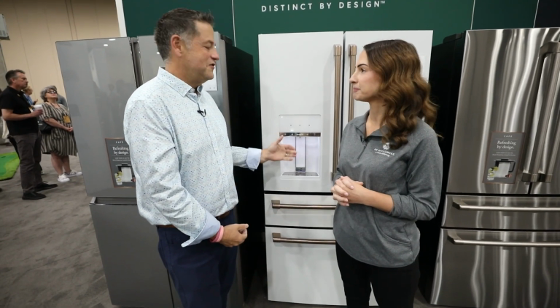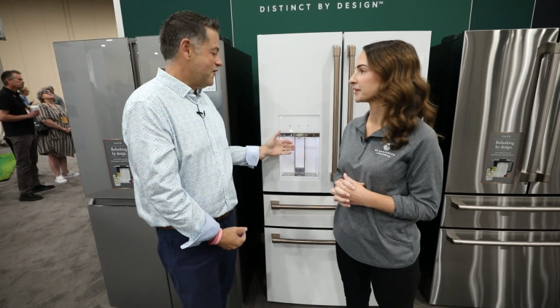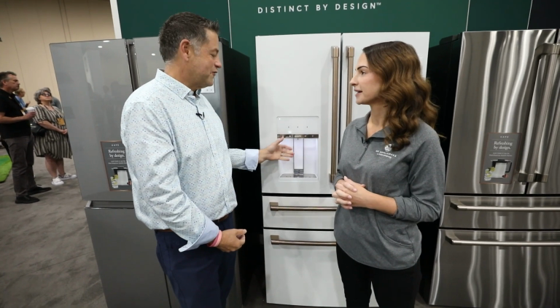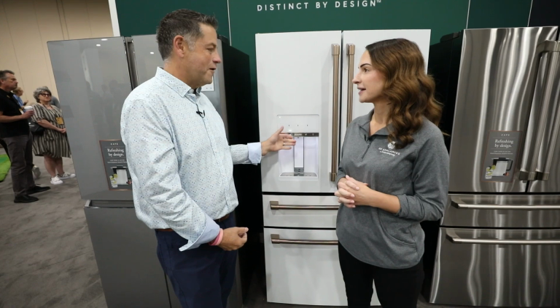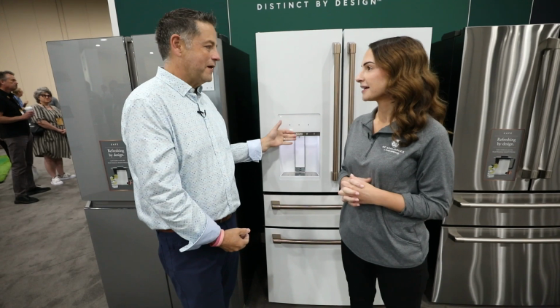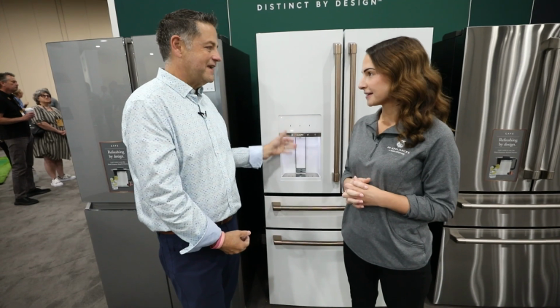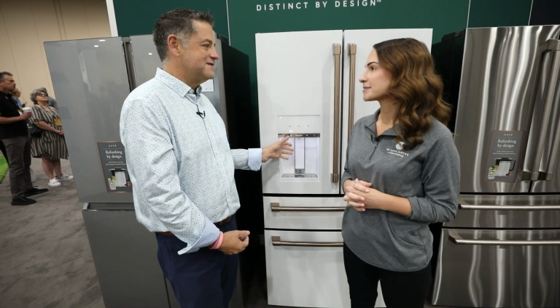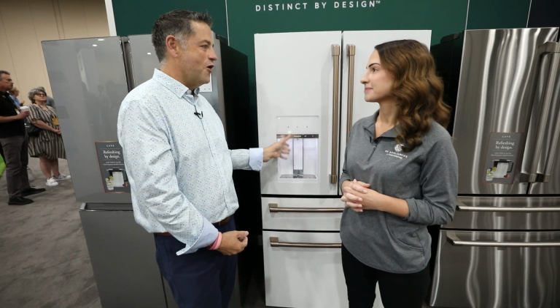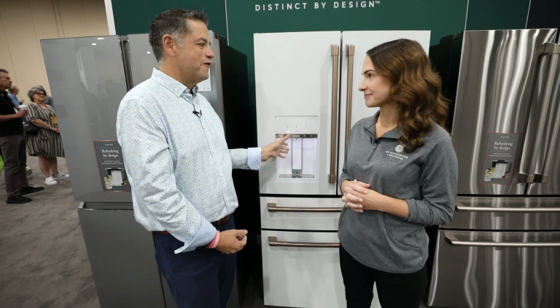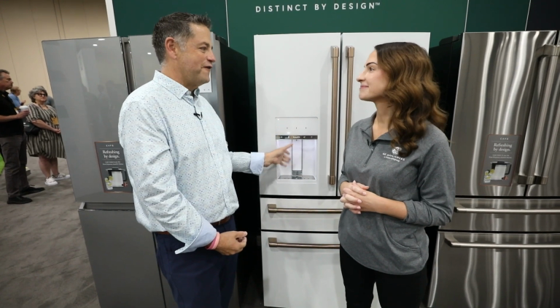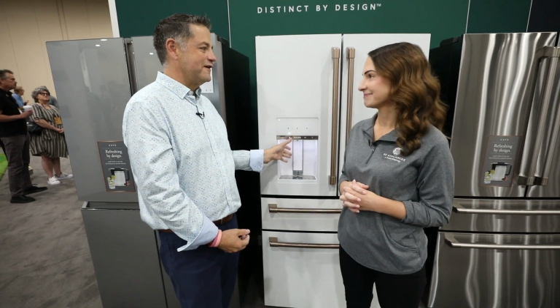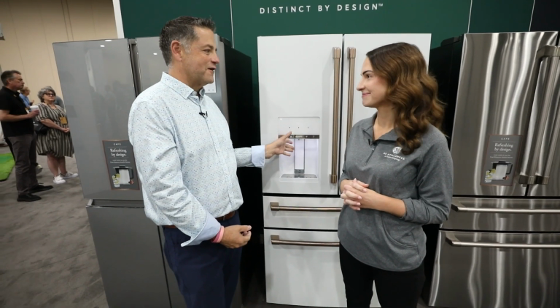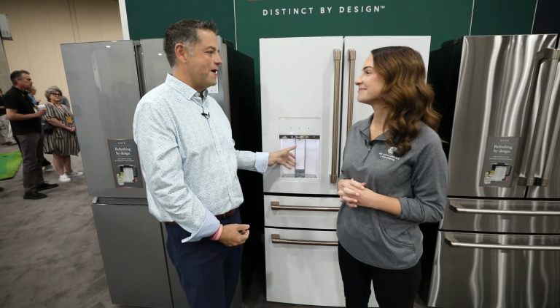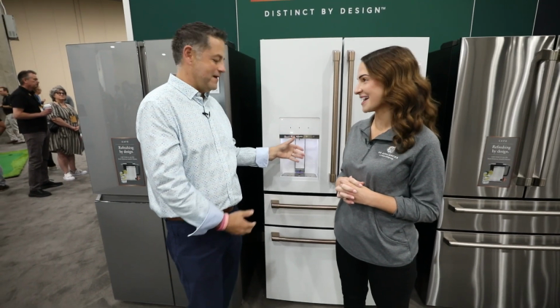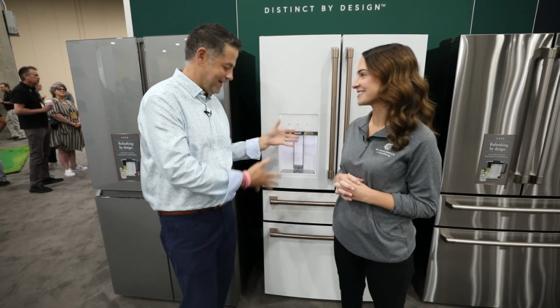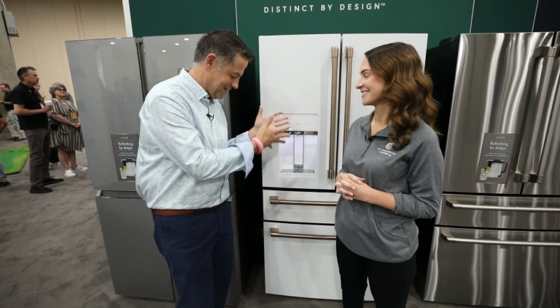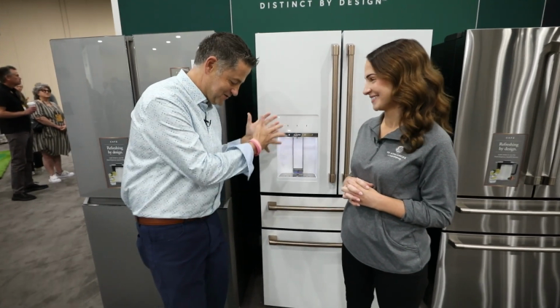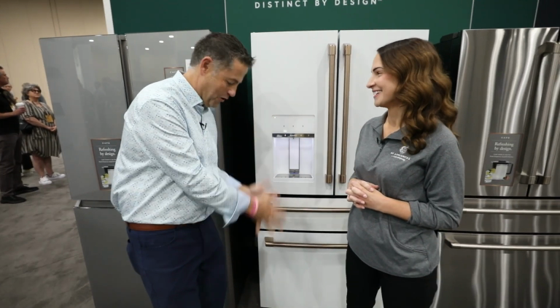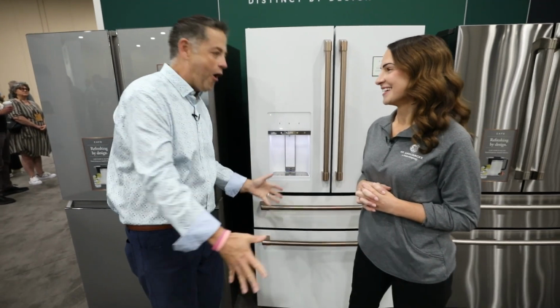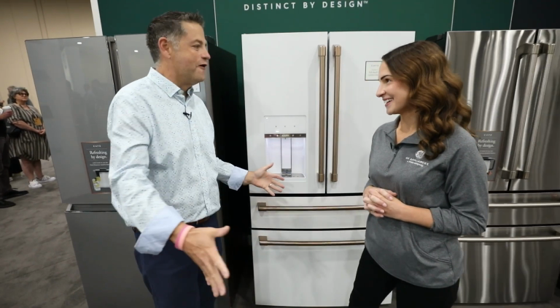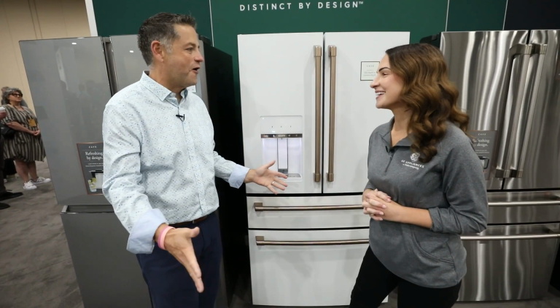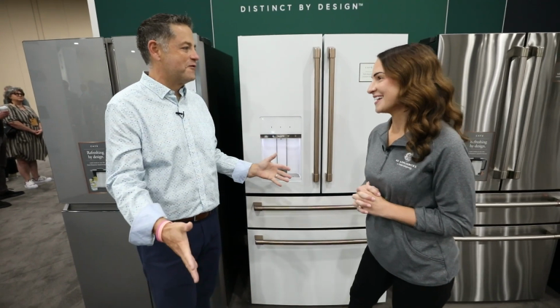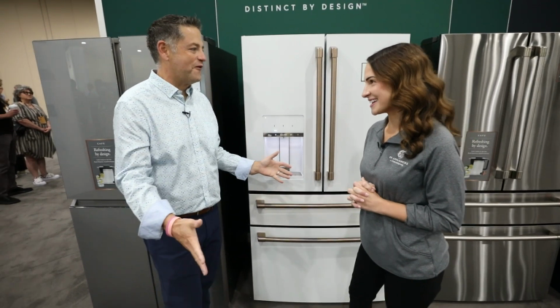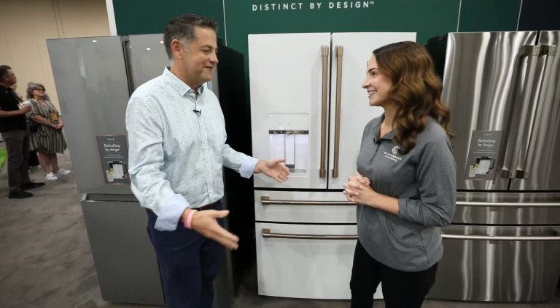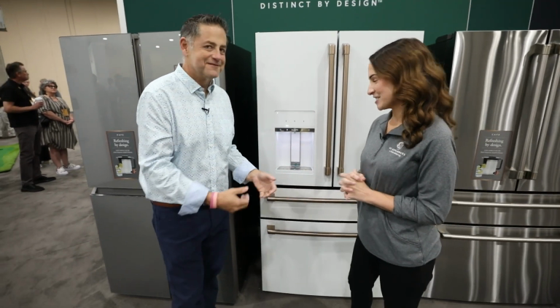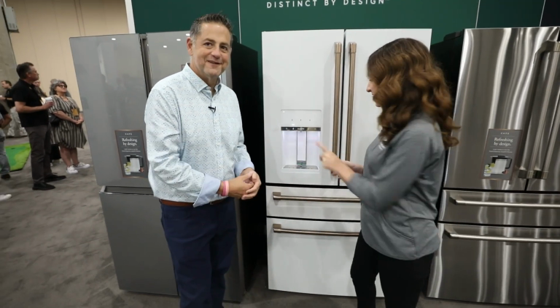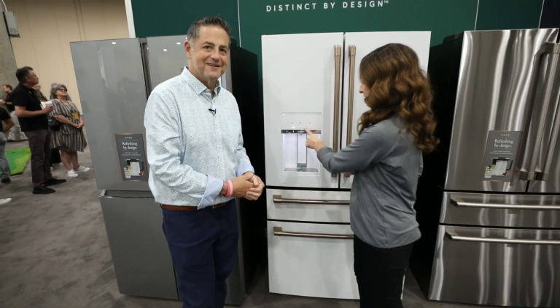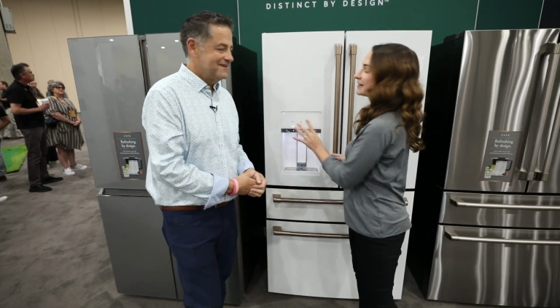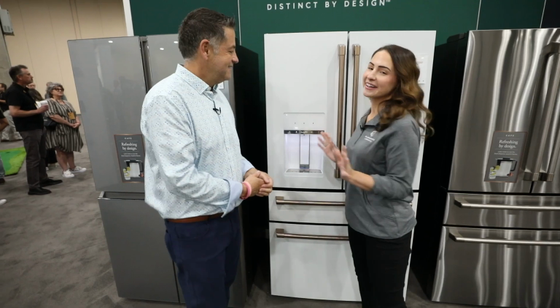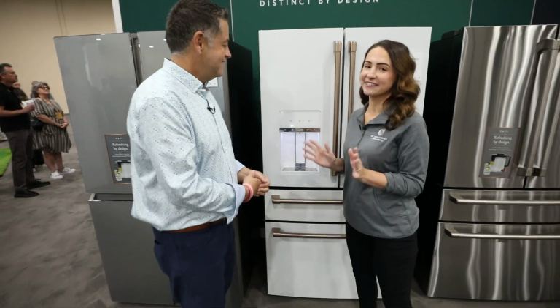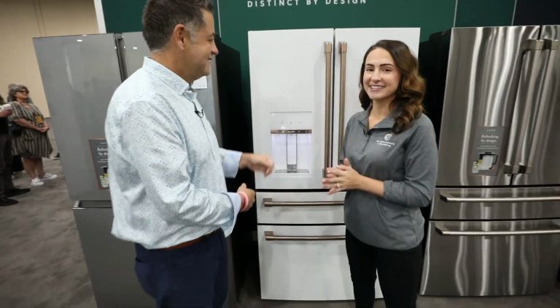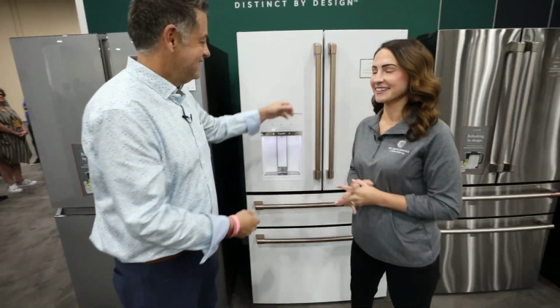So you don't have to worry about the kids overfilling their cup and letting it go all over the hardwood floor. You press this button and go, and that's it.